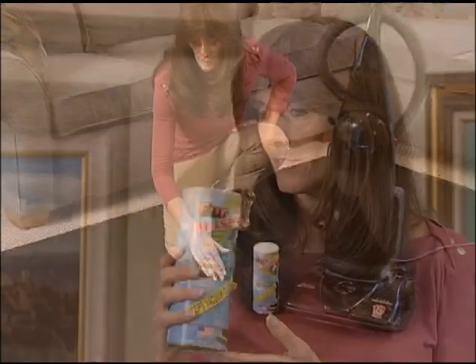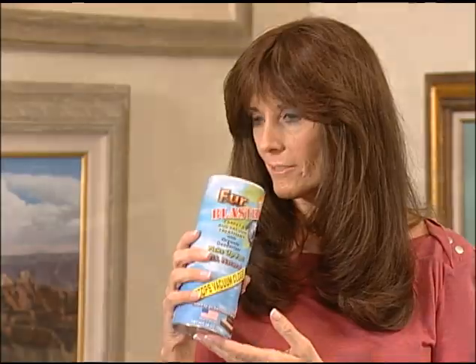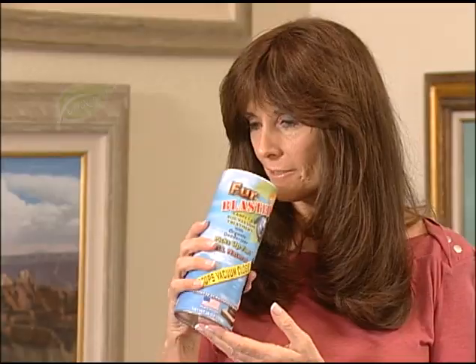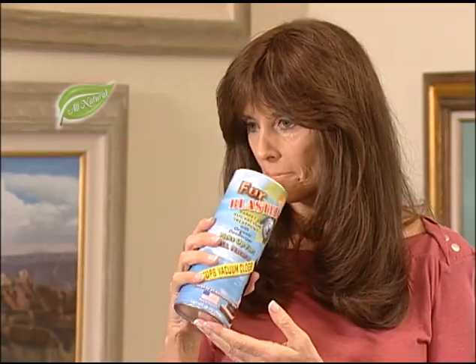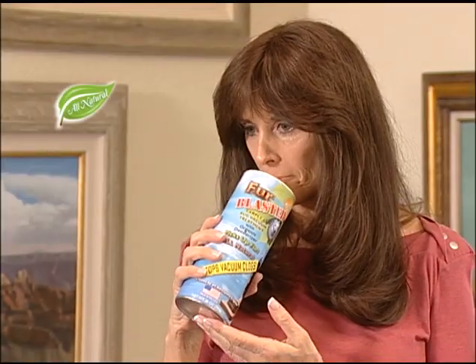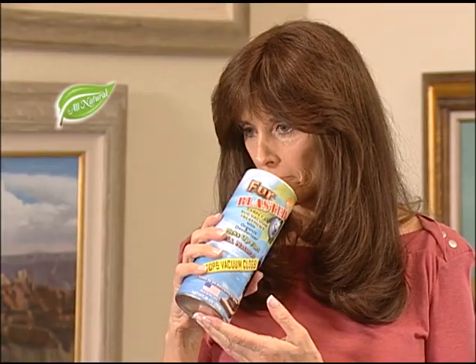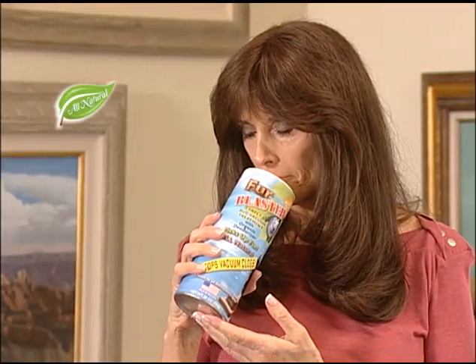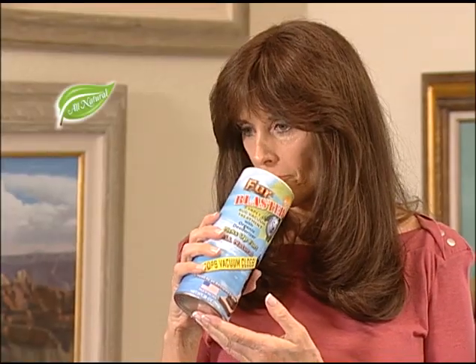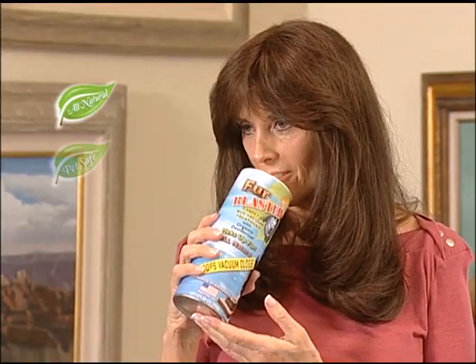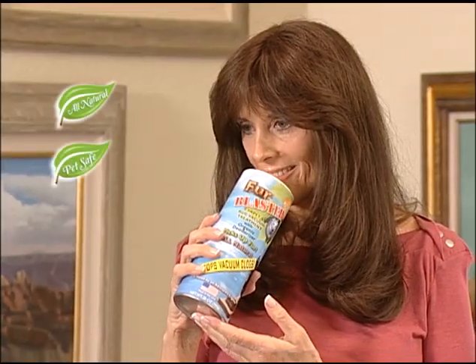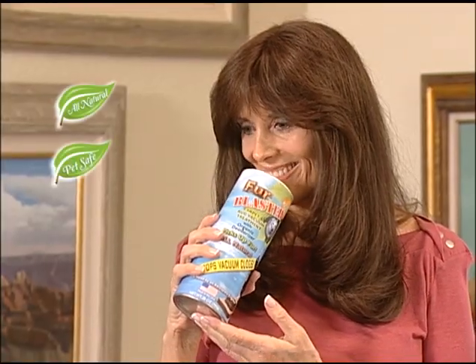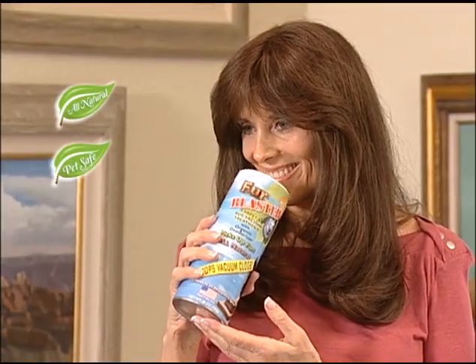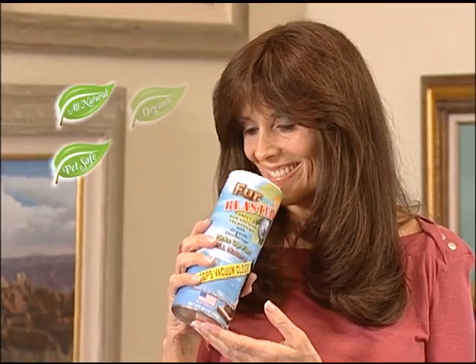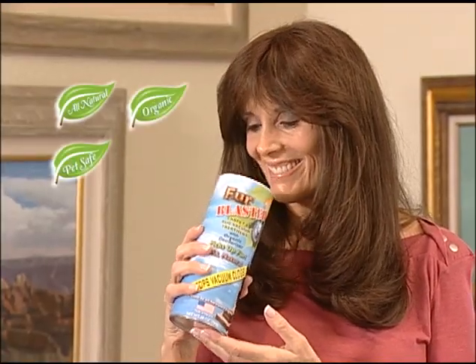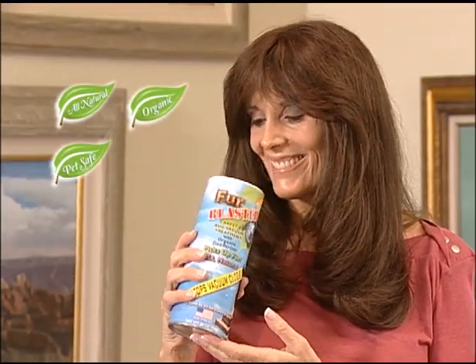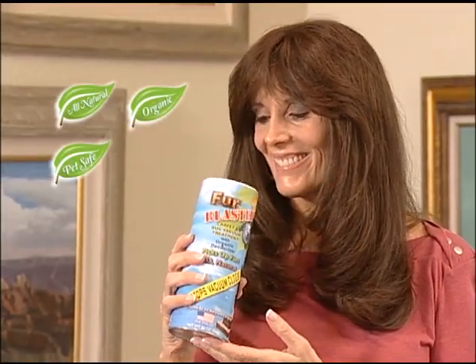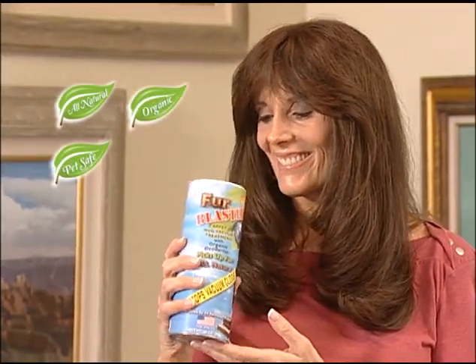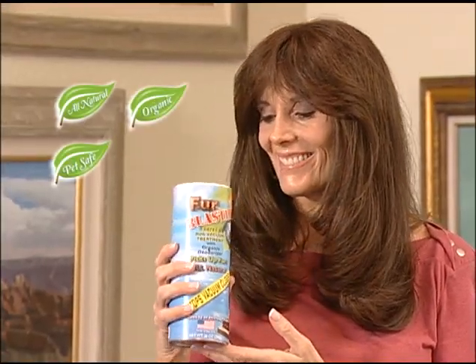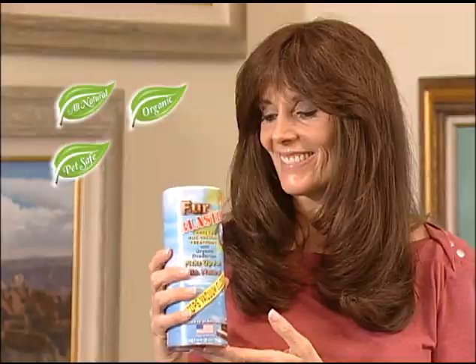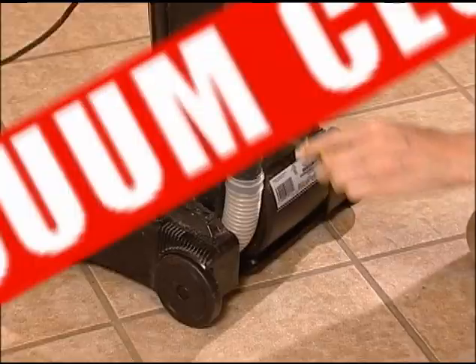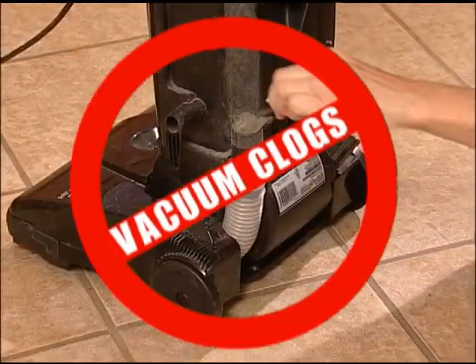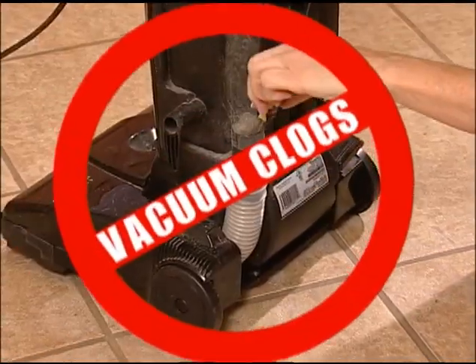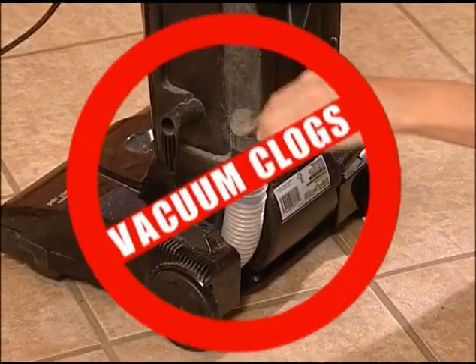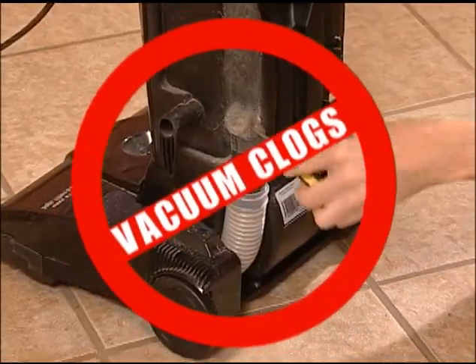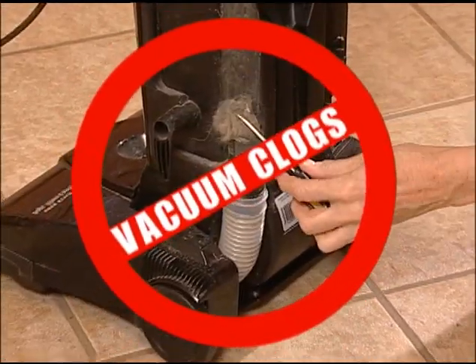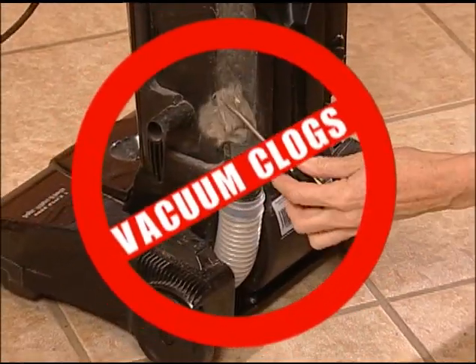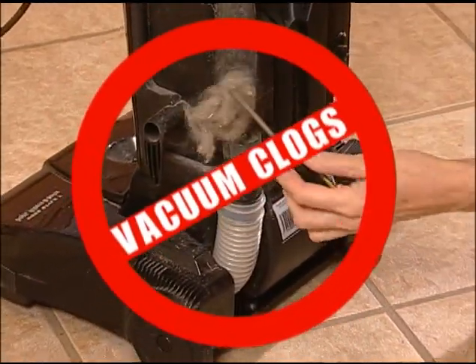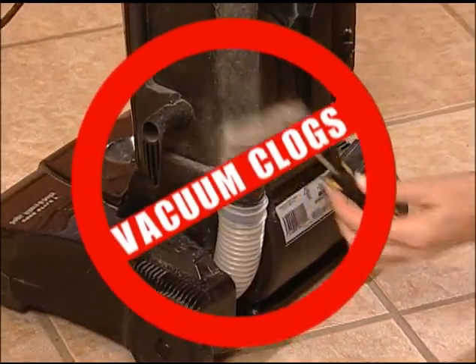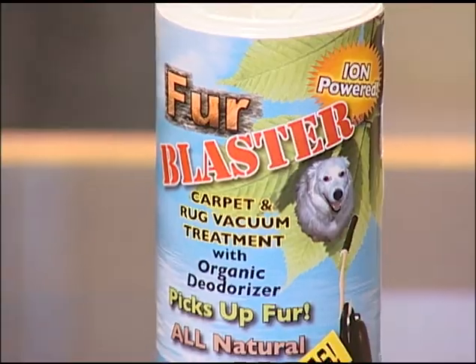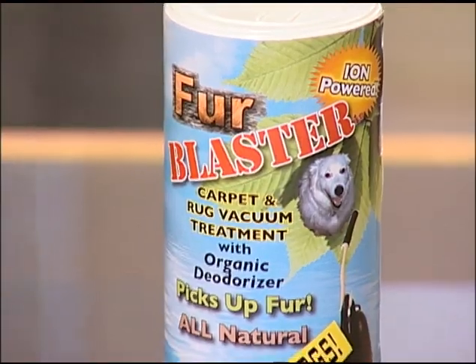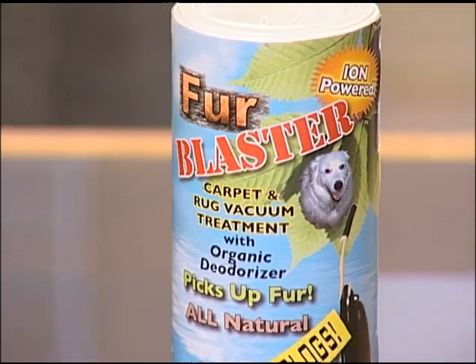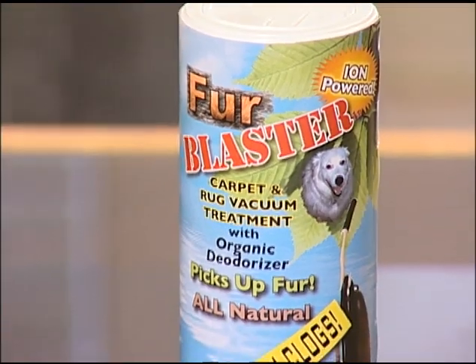Fur Blaster is all-natural, pet-safe, and organically scented. Stop vacuum clogs with Fur Blaster.